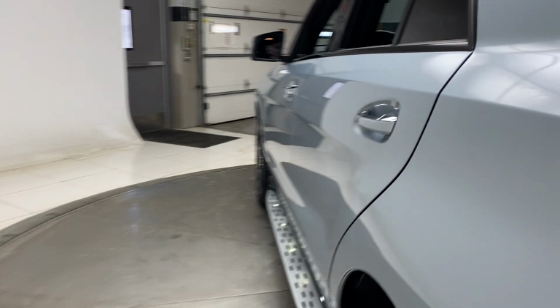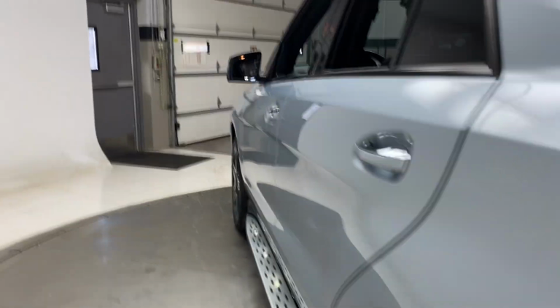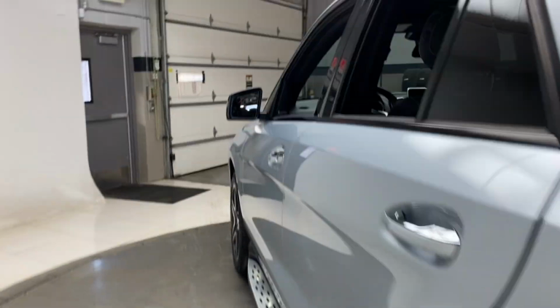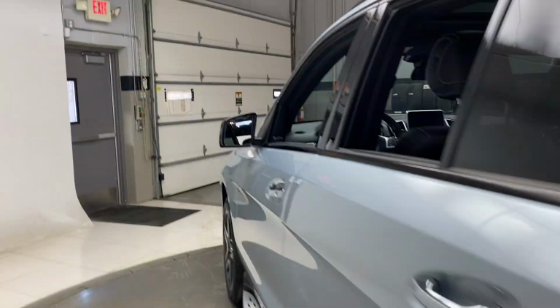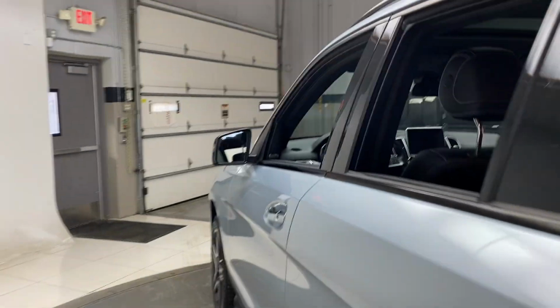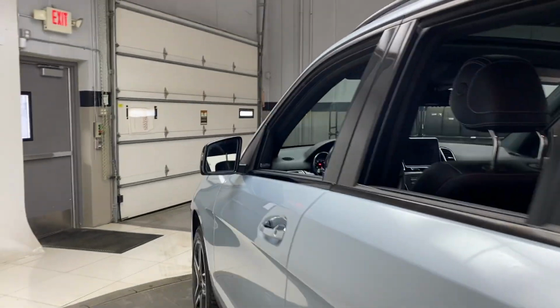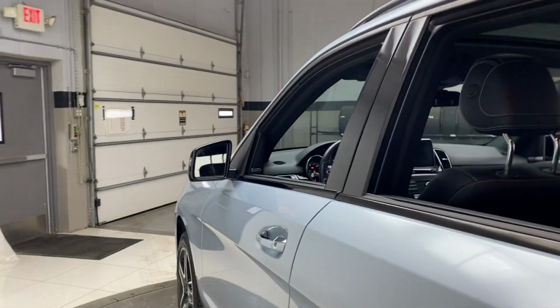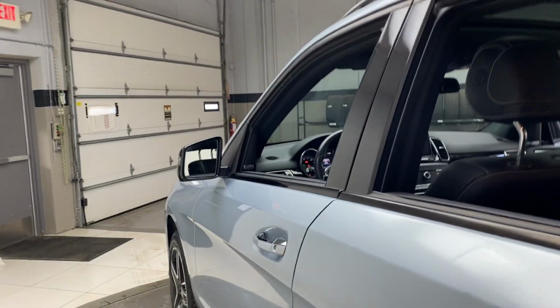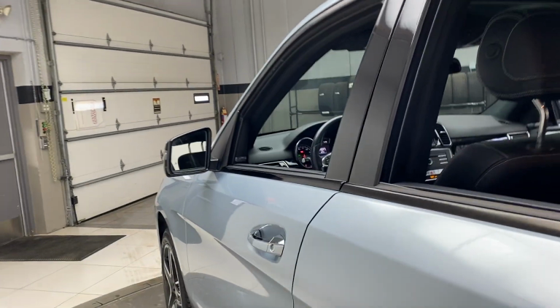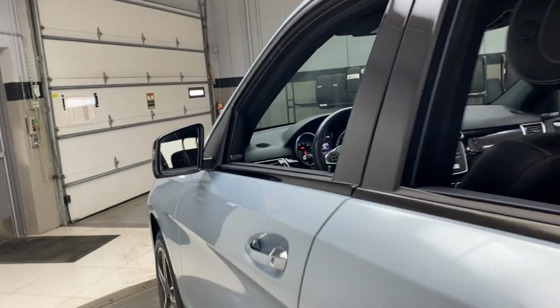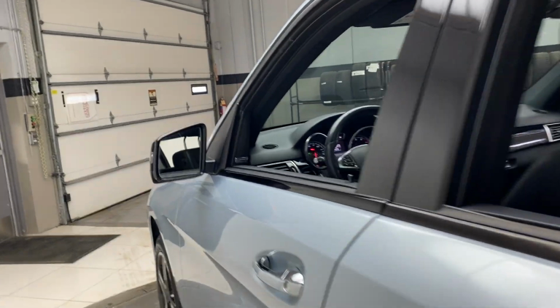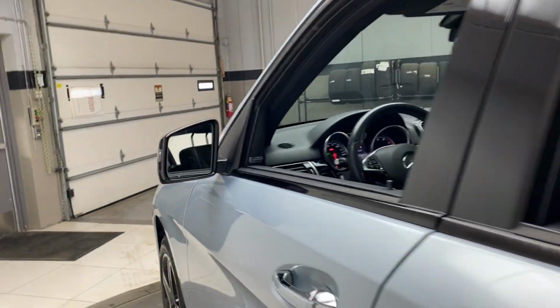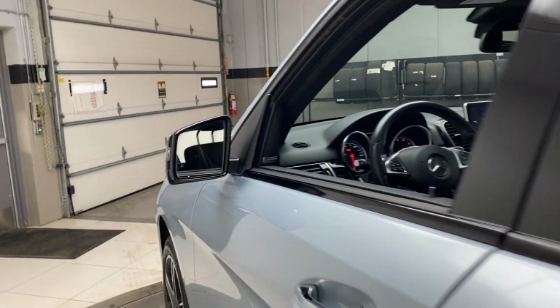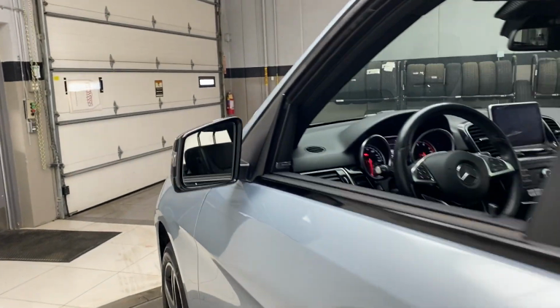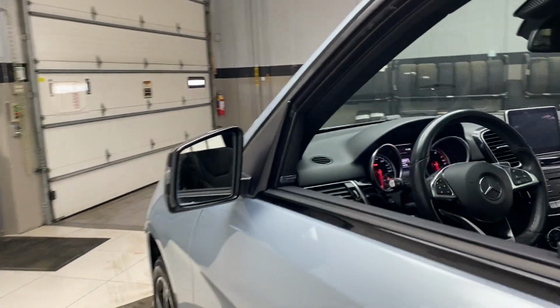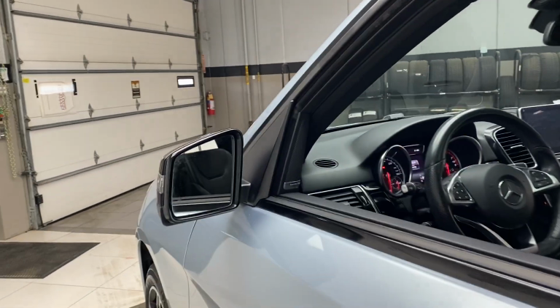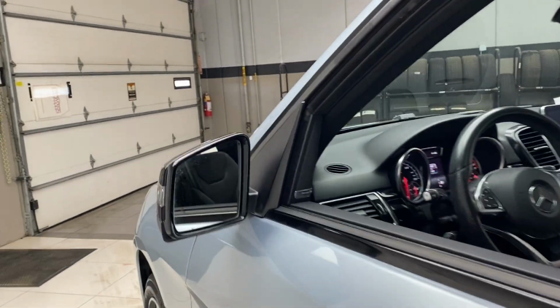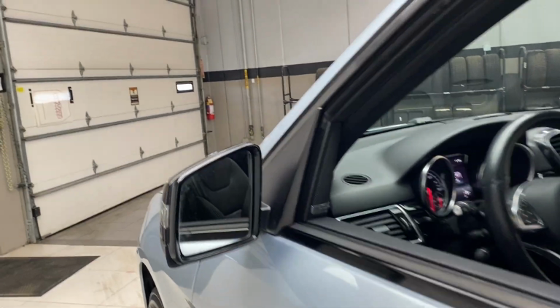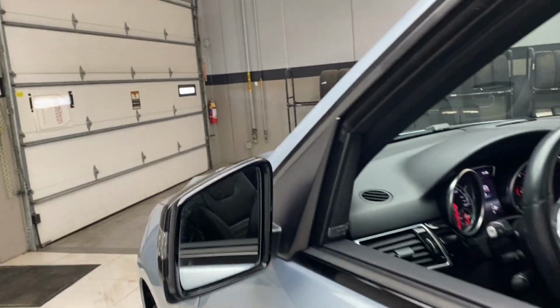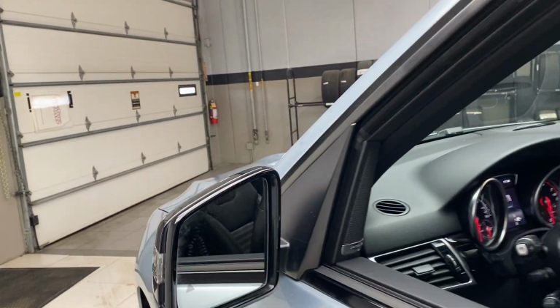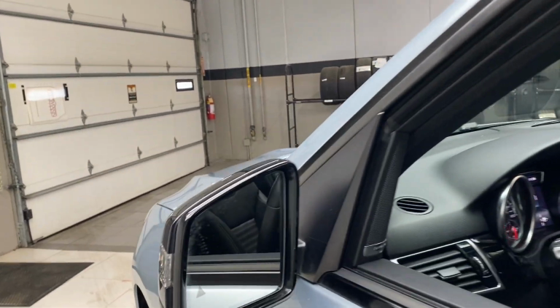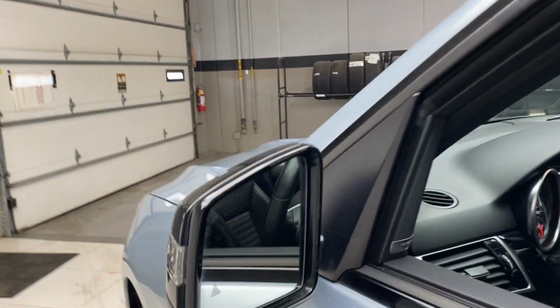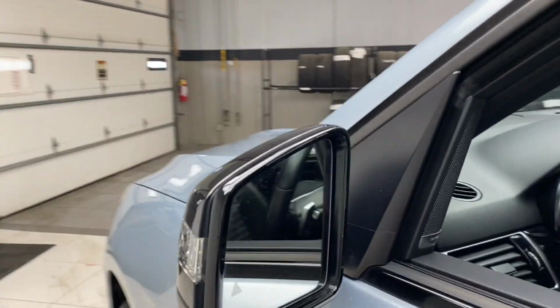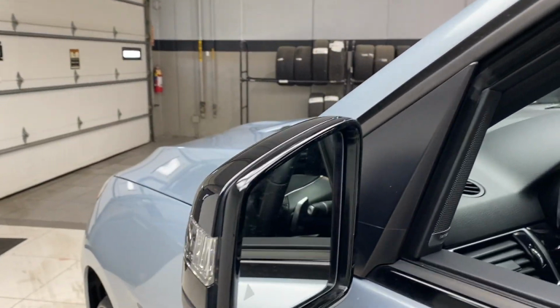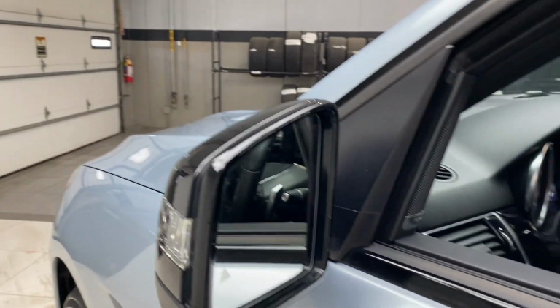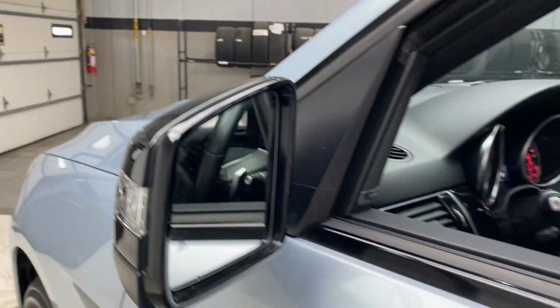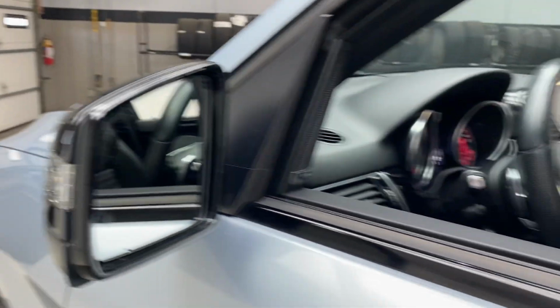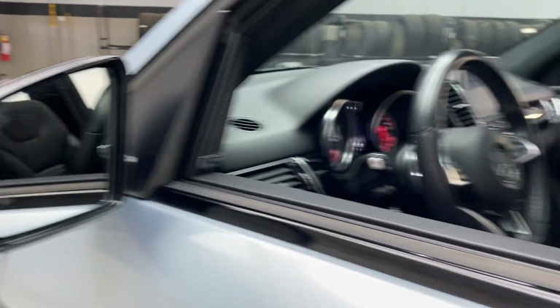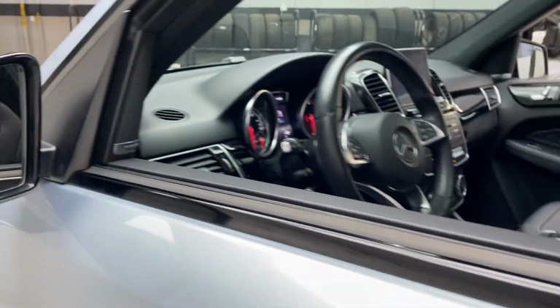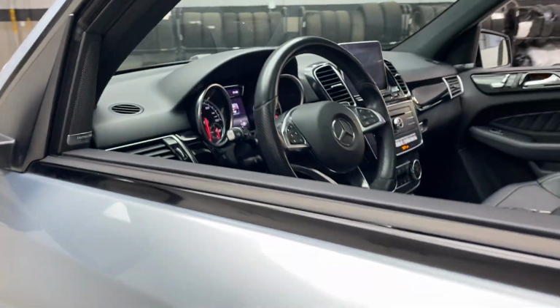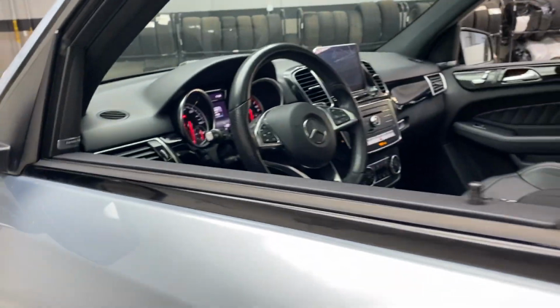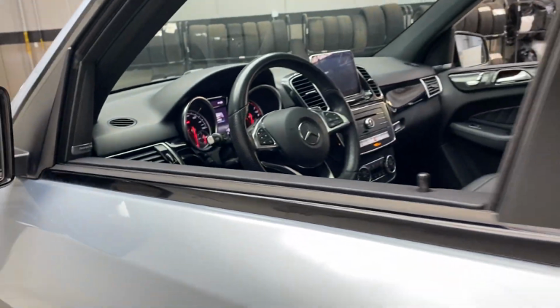Also included is the driver's assistance package, which is going to give you blind spot assist and lane keep assist.